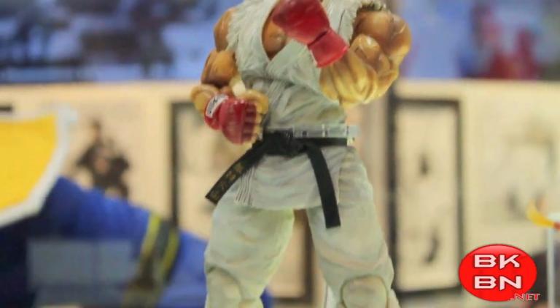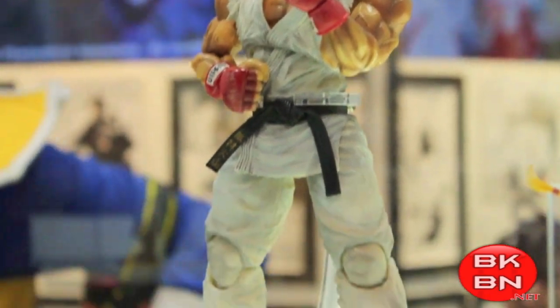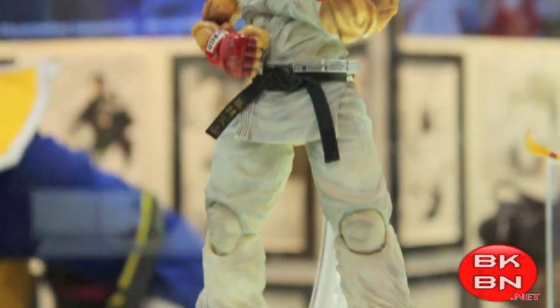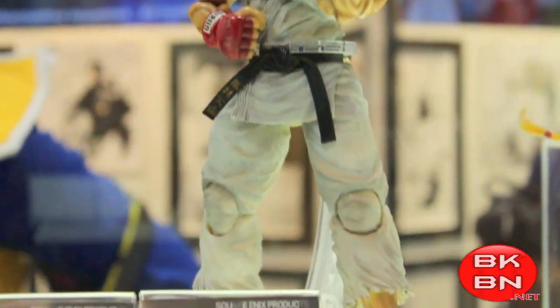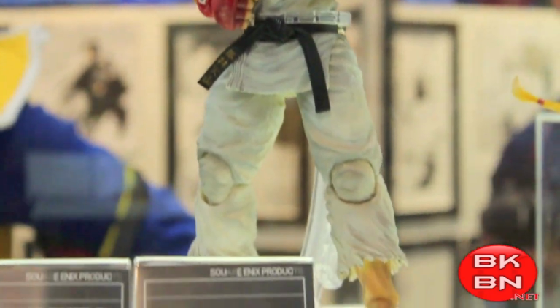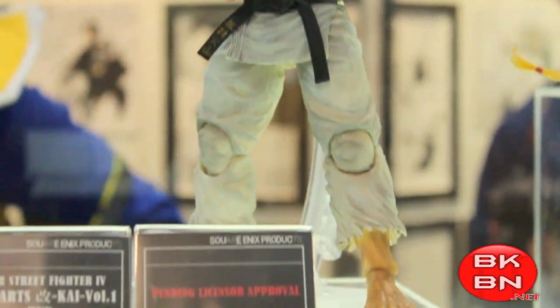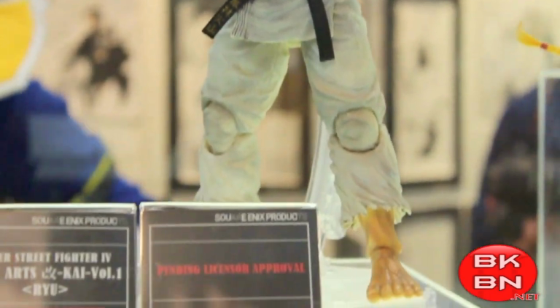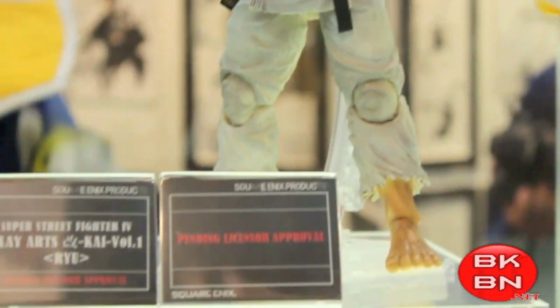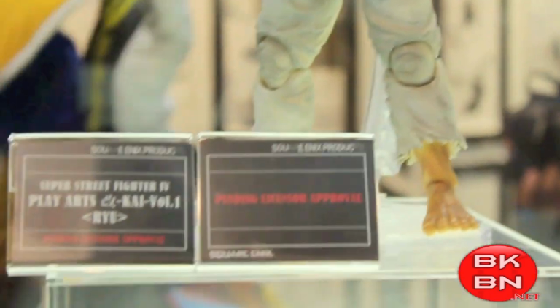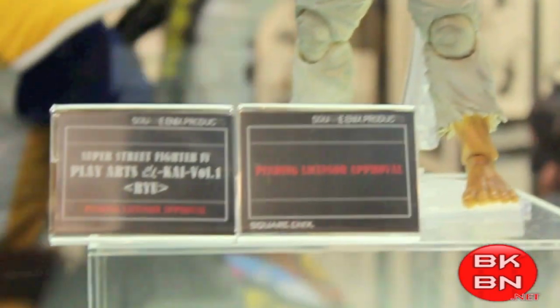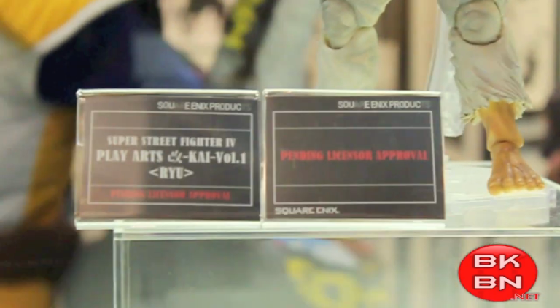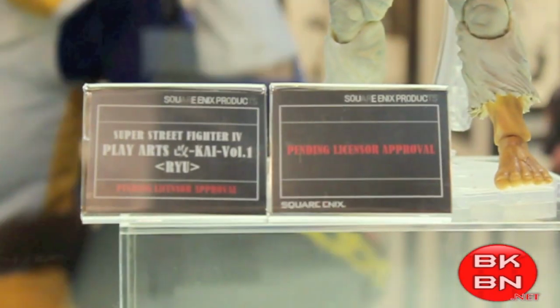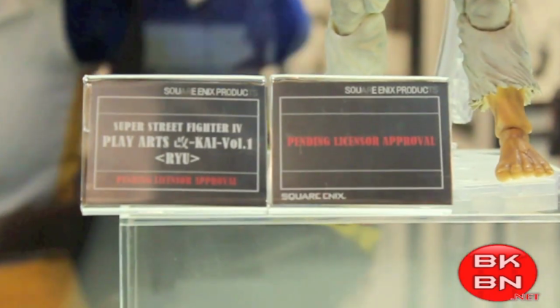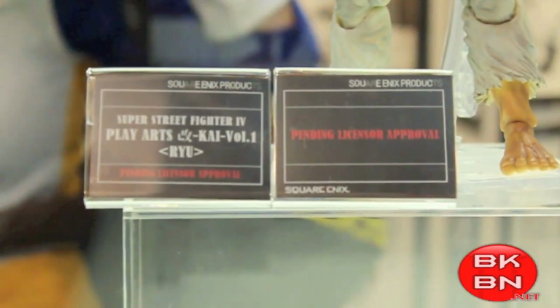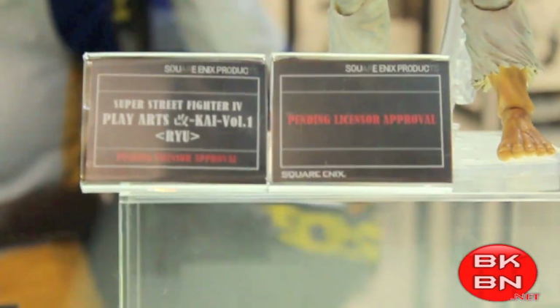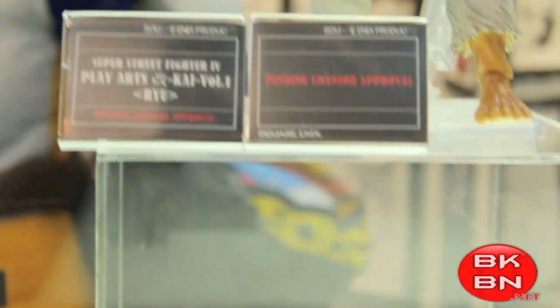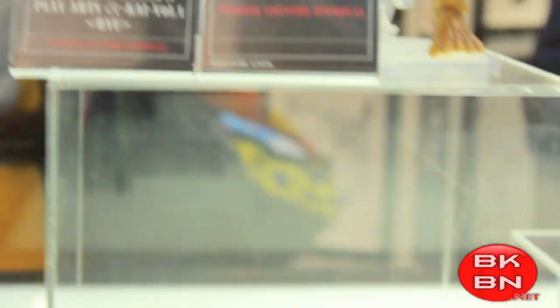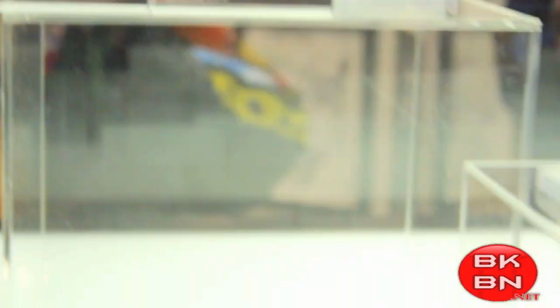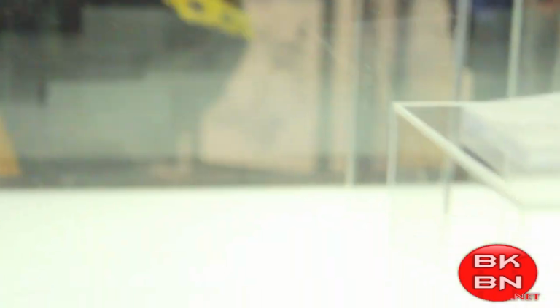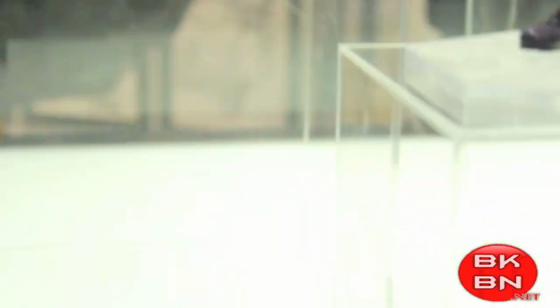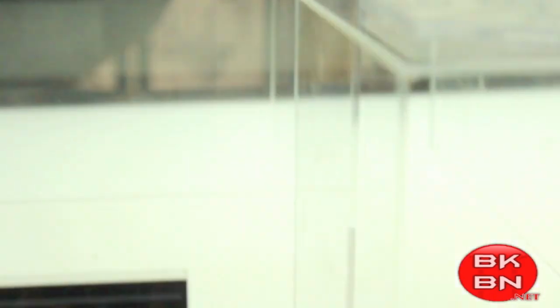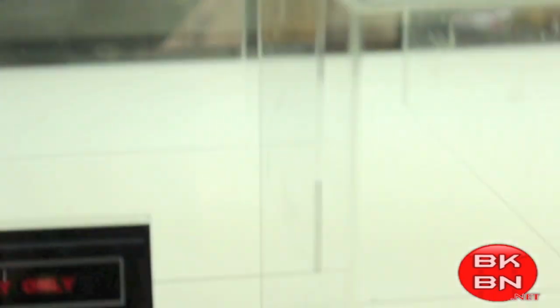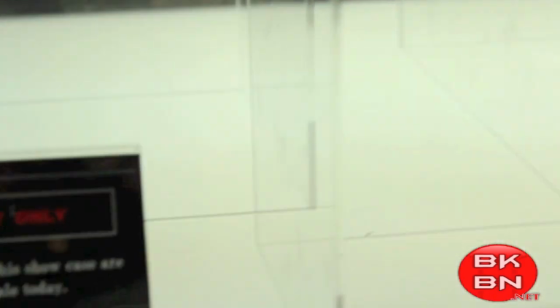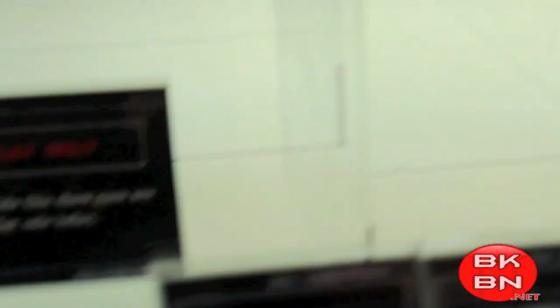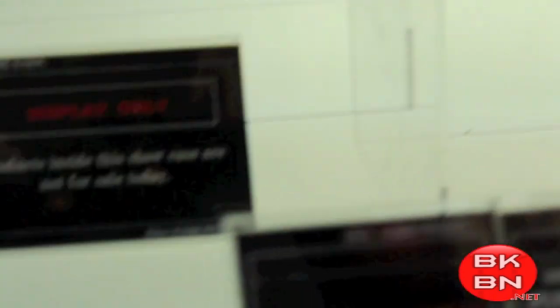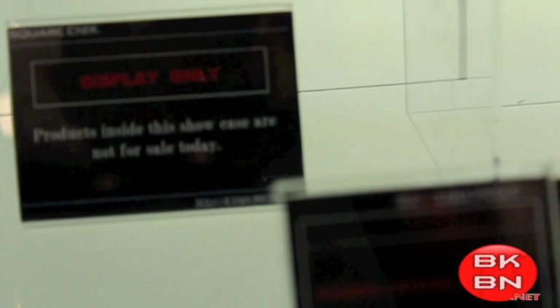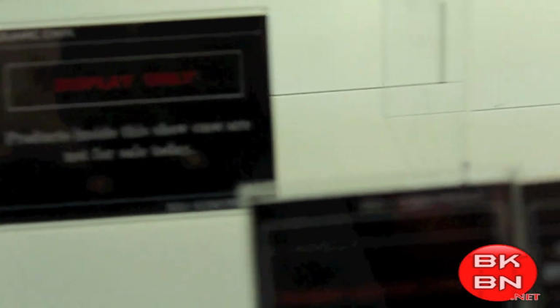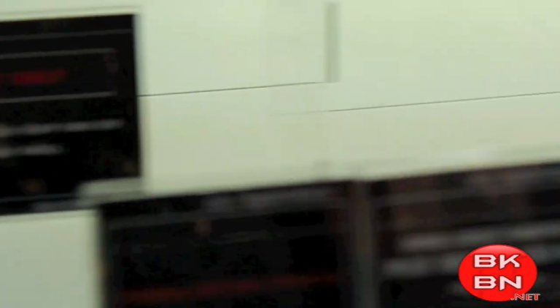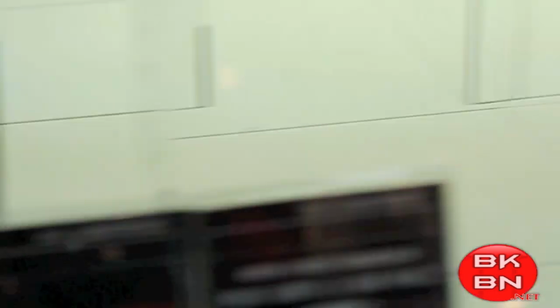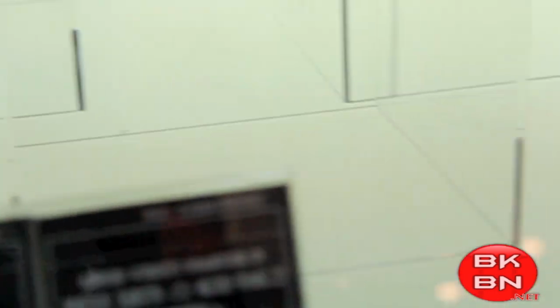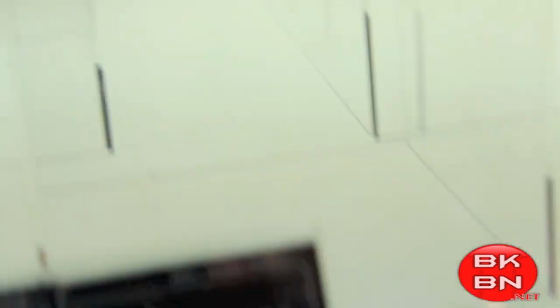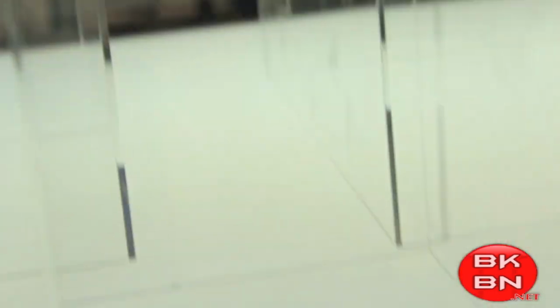Ryu — looks amazing. I have the Necca one, but these Street Fighter ones look amazing.